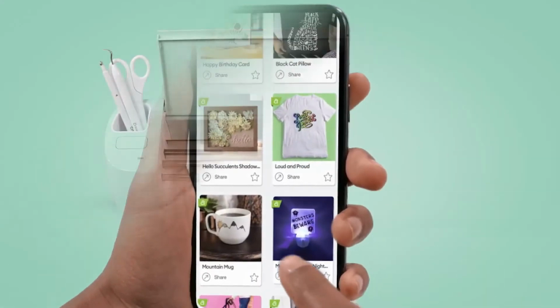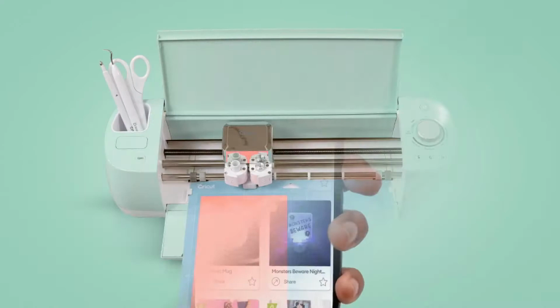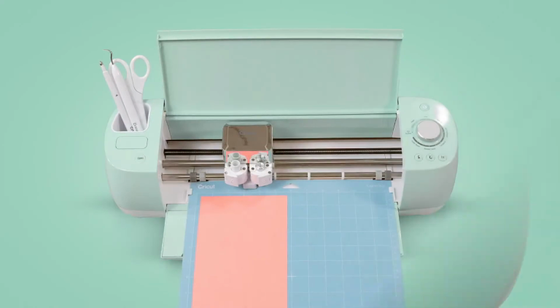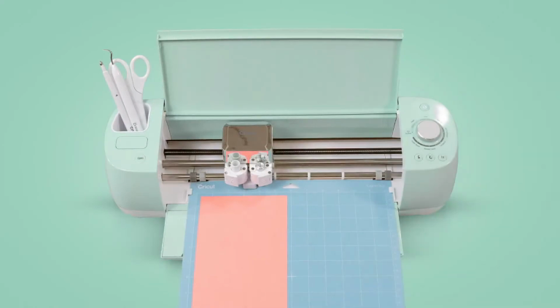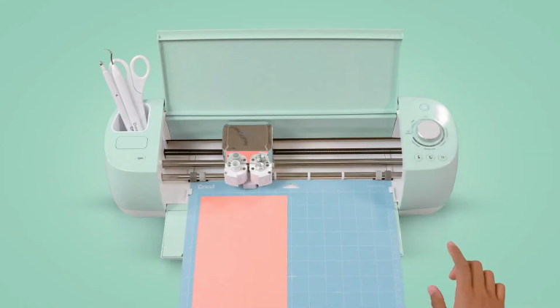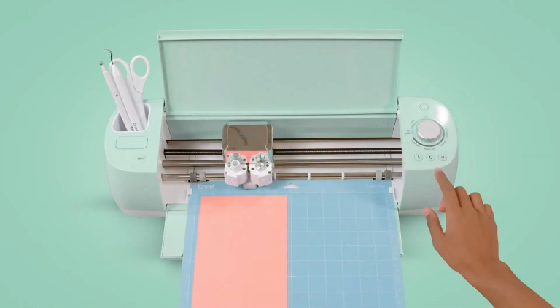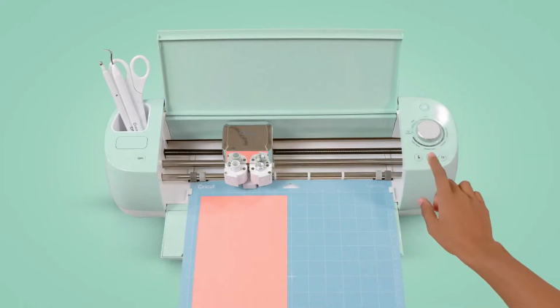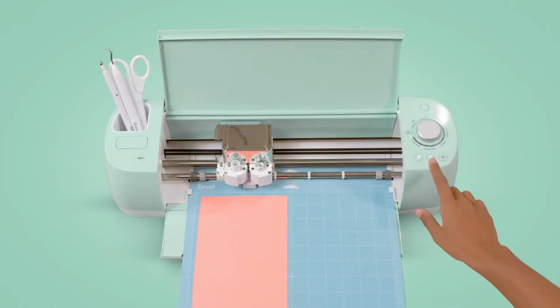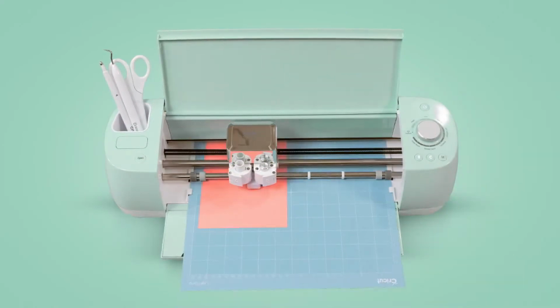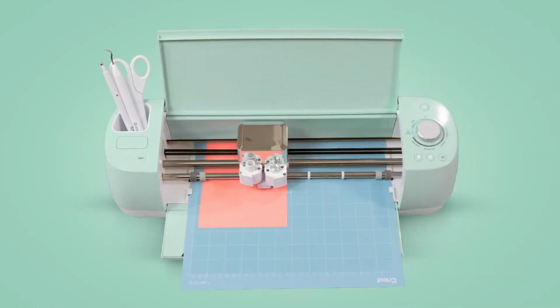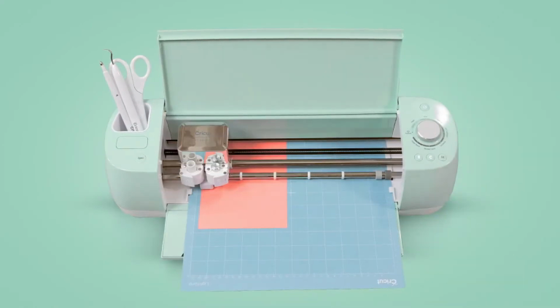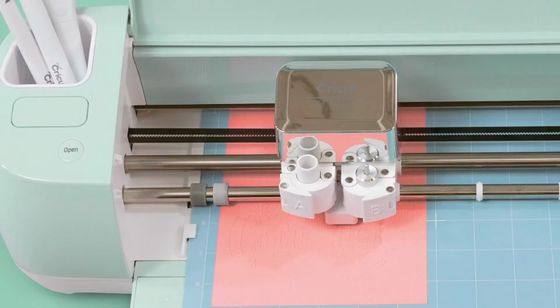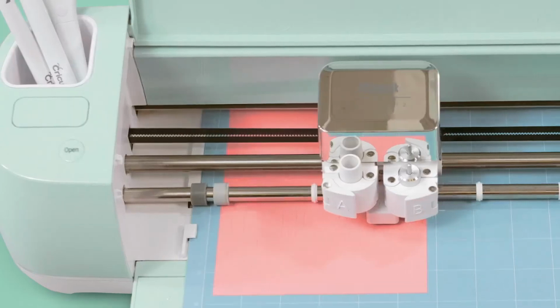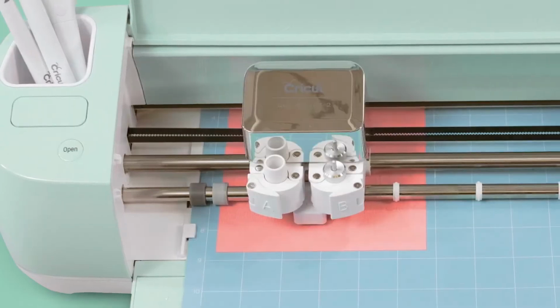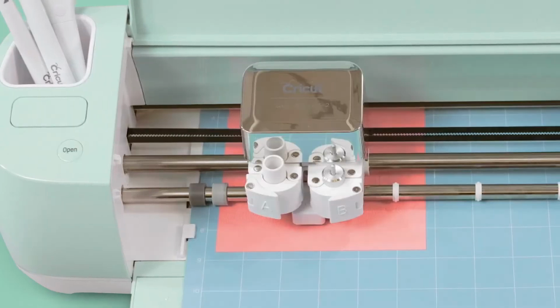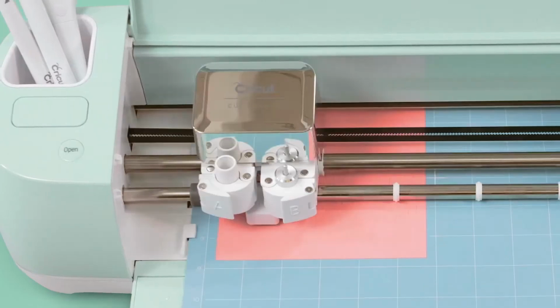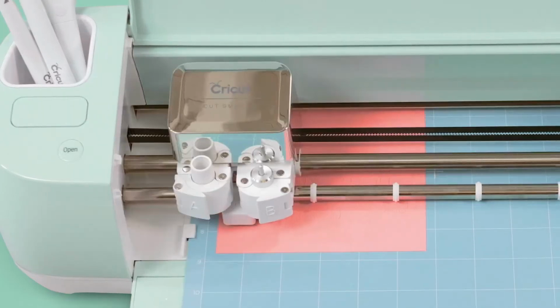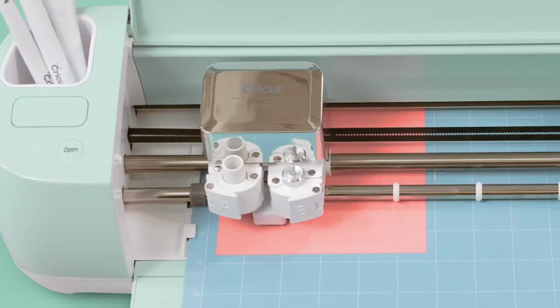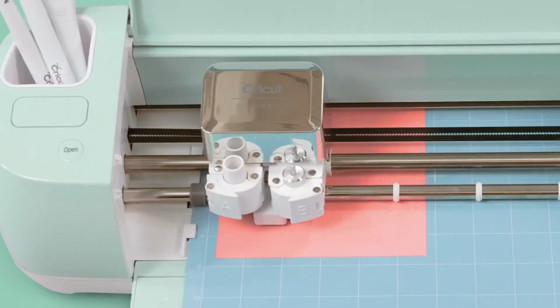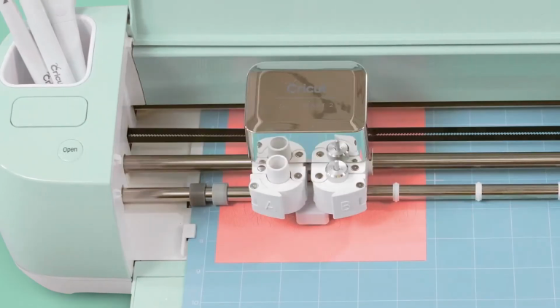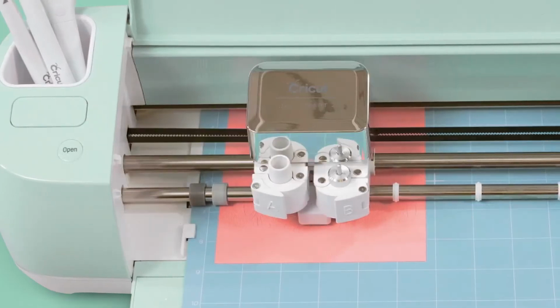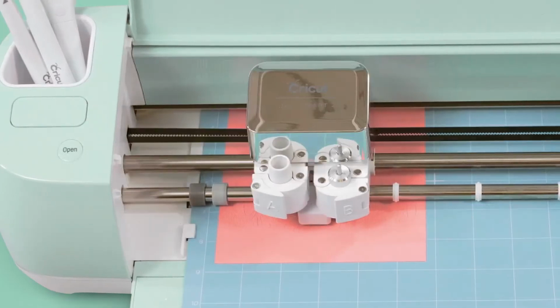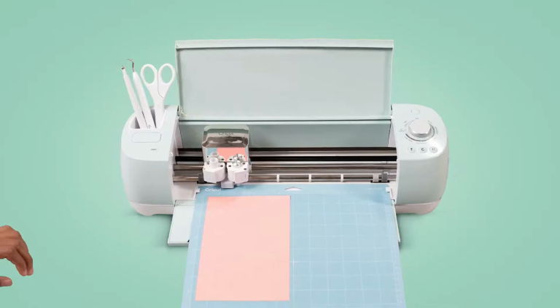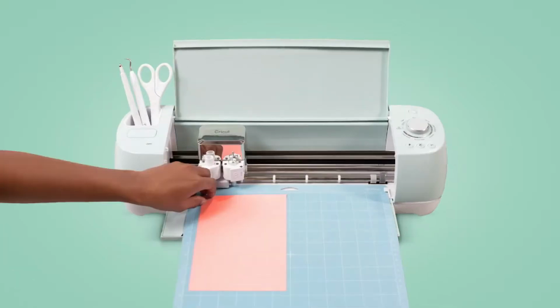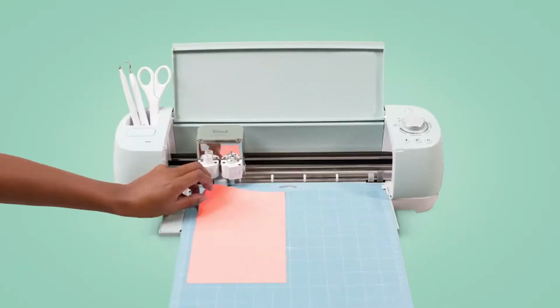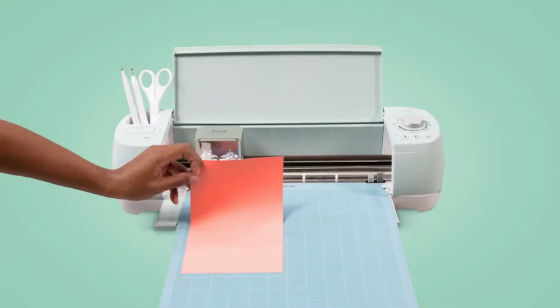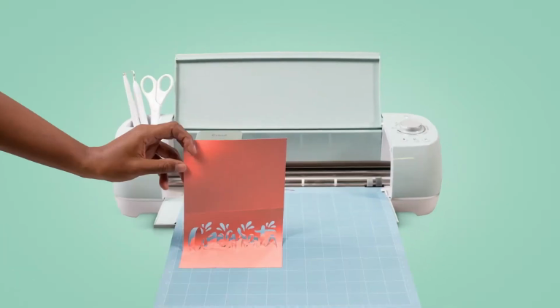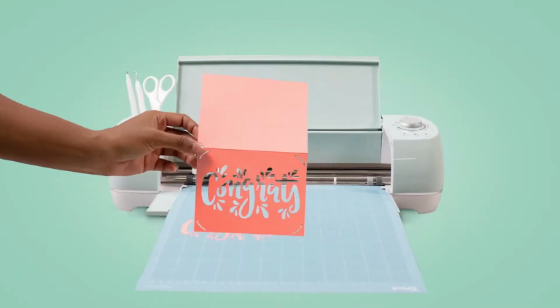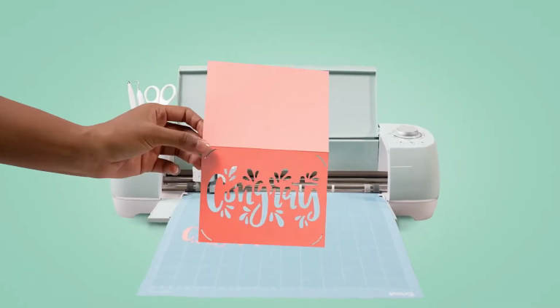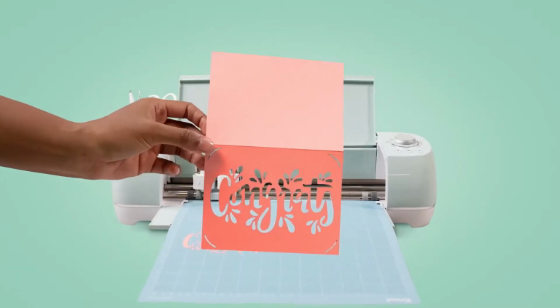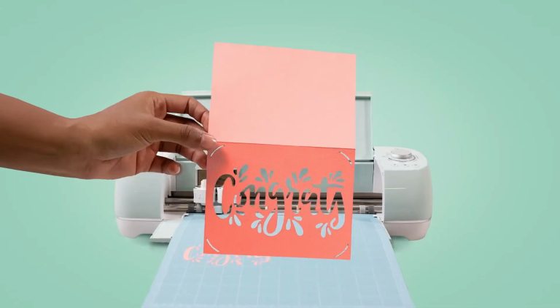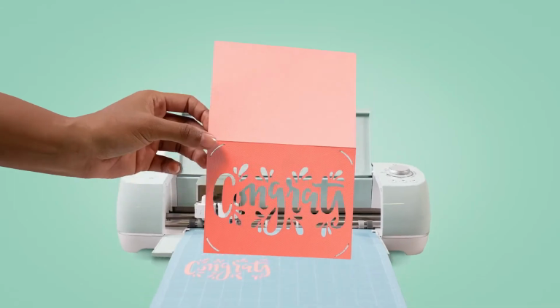Cricut also features a big database of unique designs and patterns that you may use in your projects.